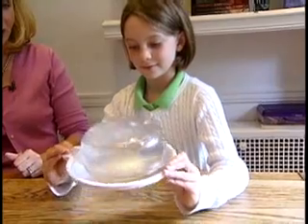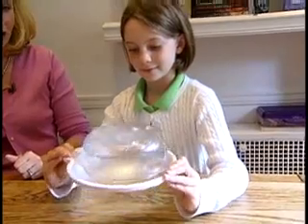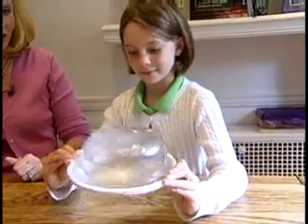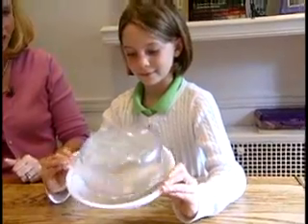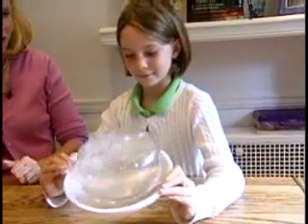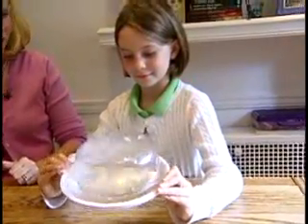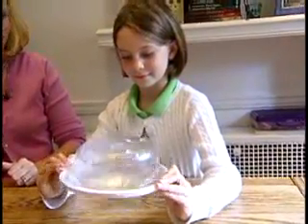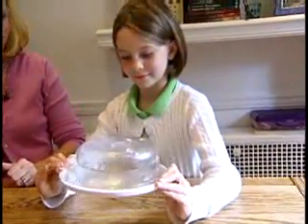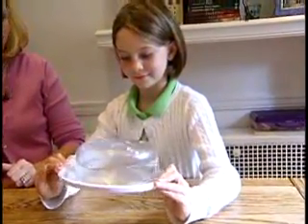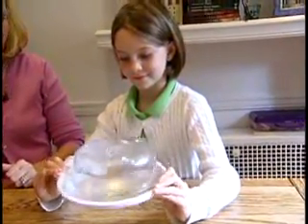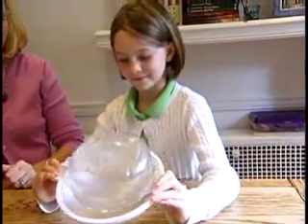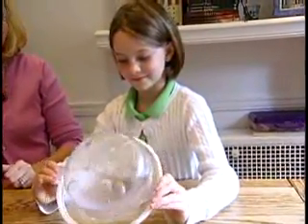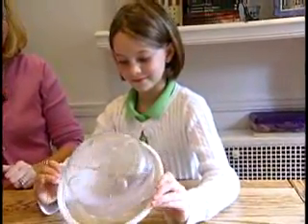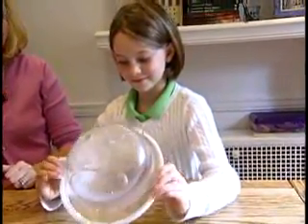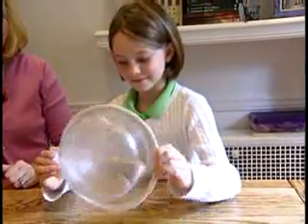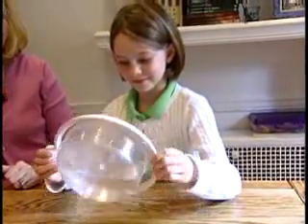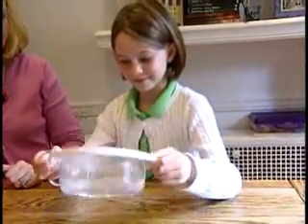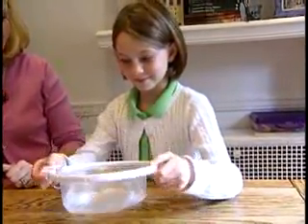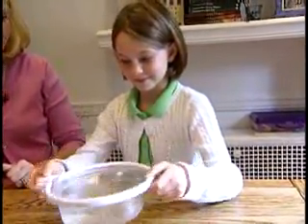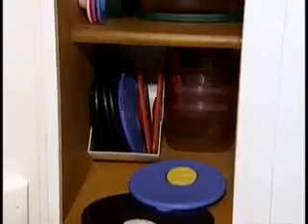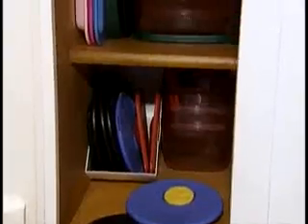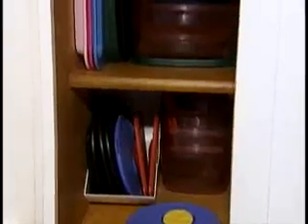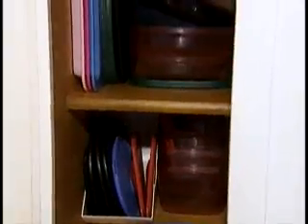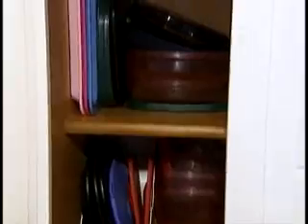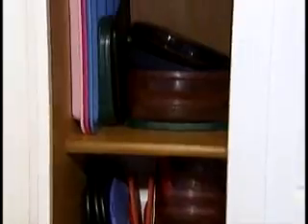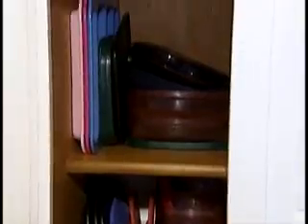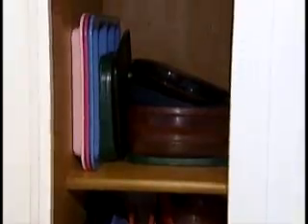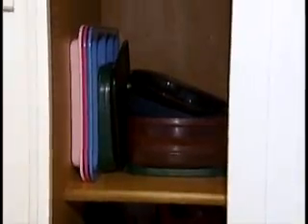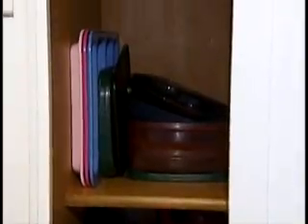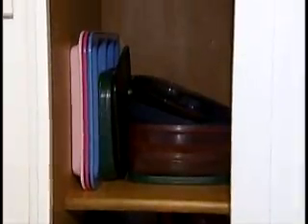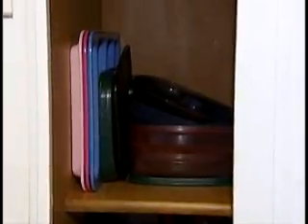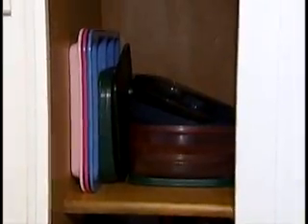Molly Nagy and her daughter Megan make quite a team in the kitchen, and the two always rely on their Tupperware.